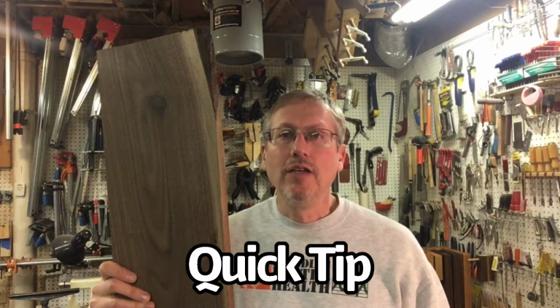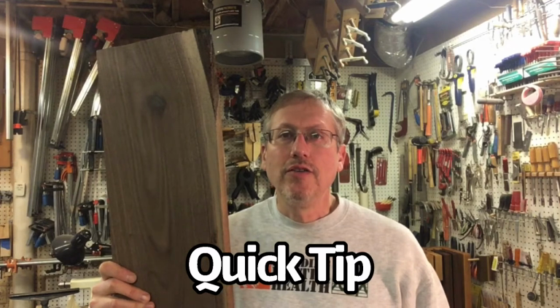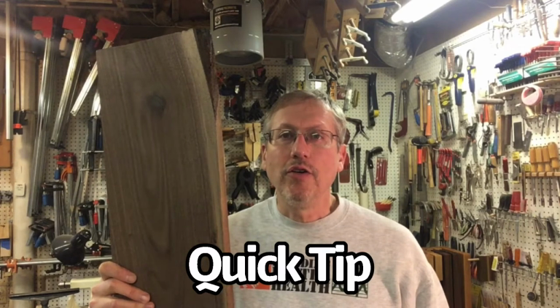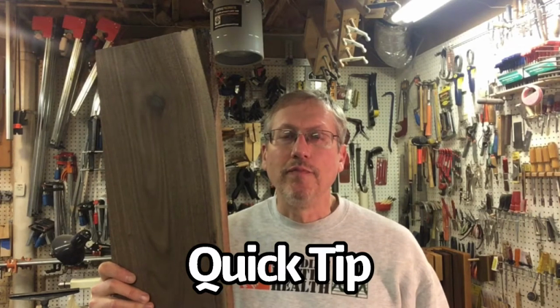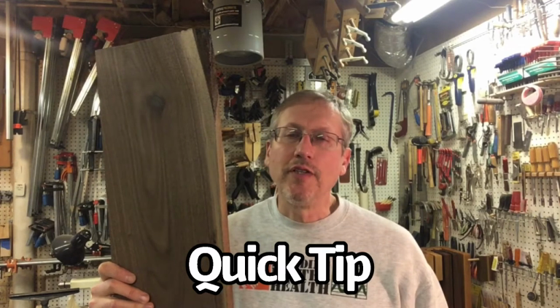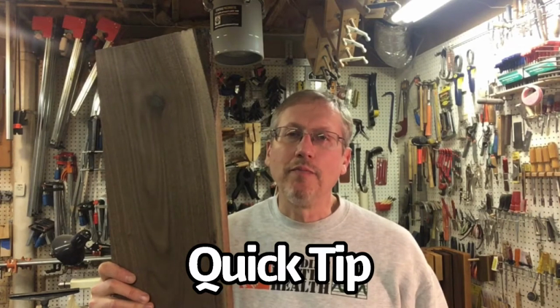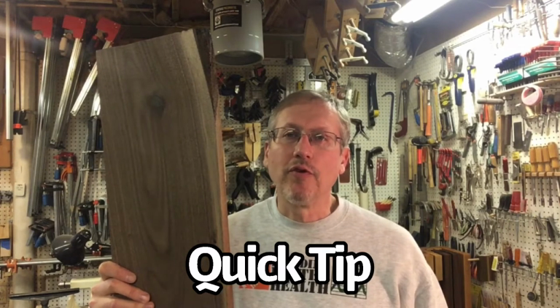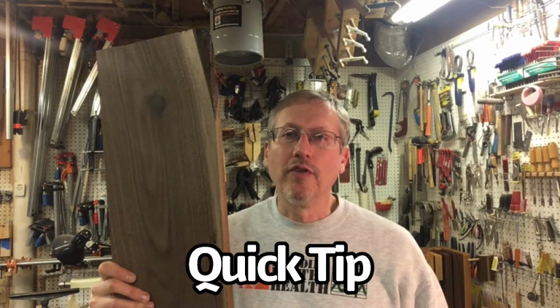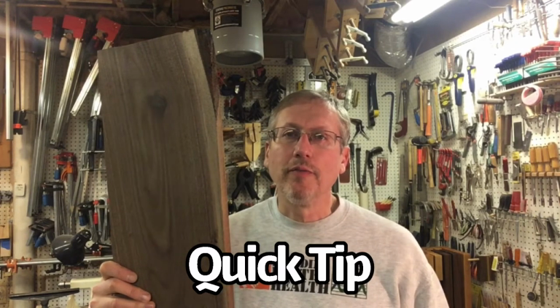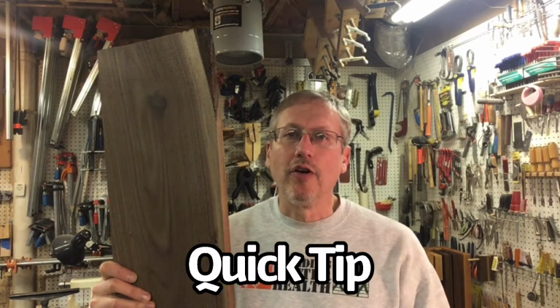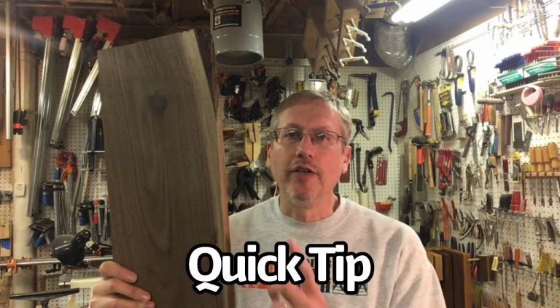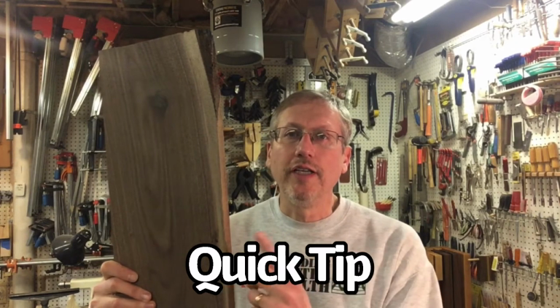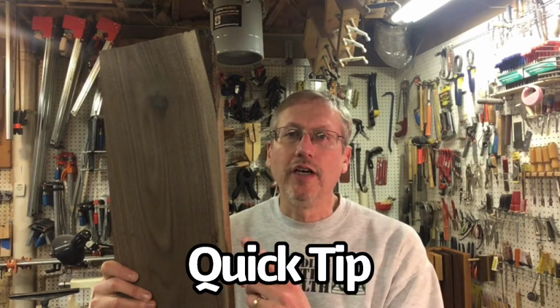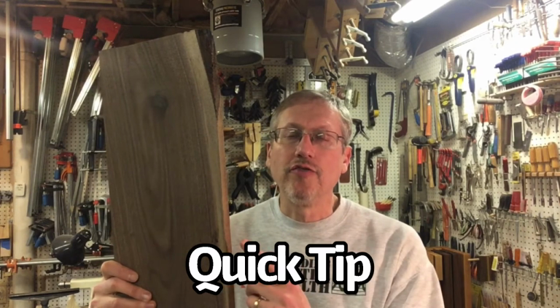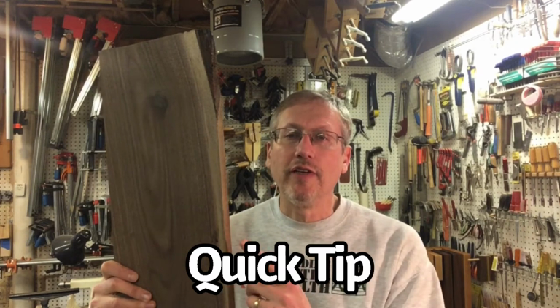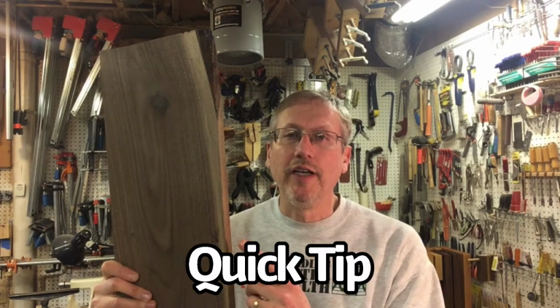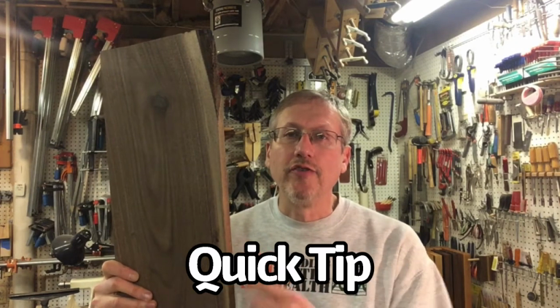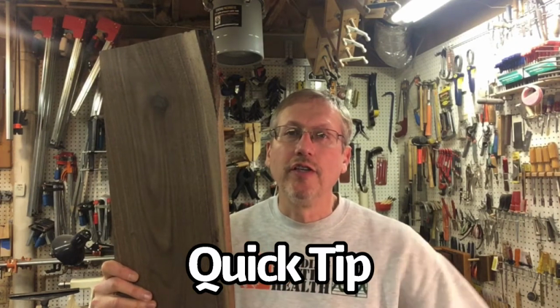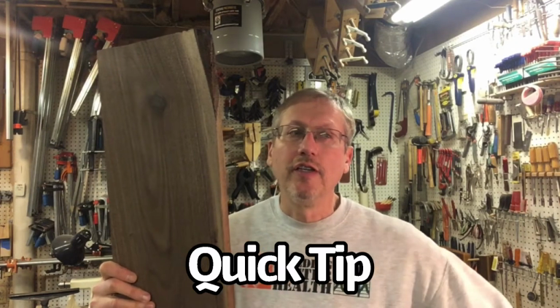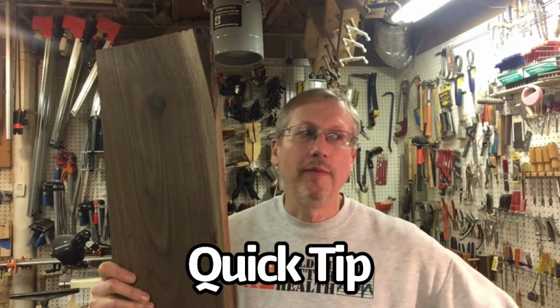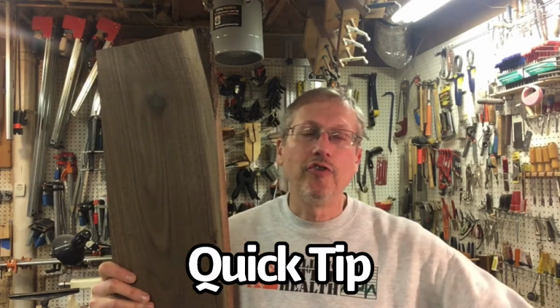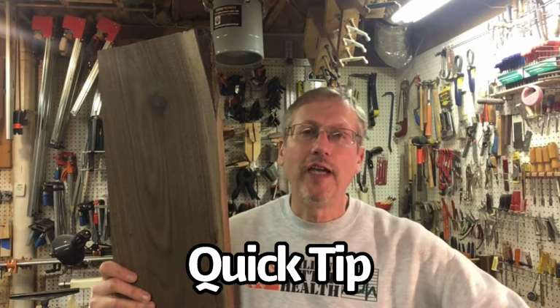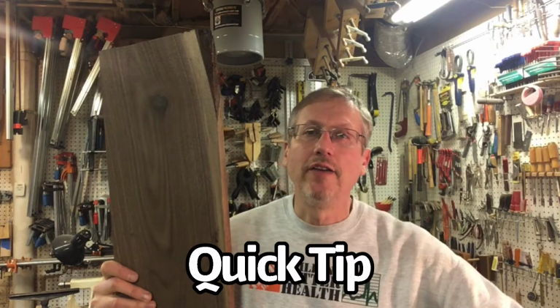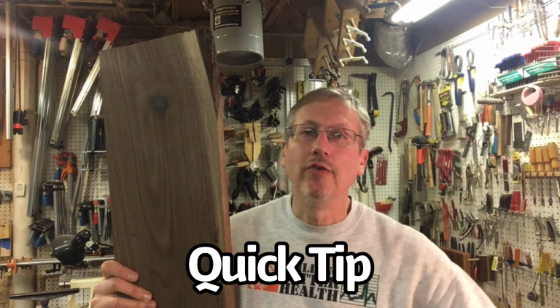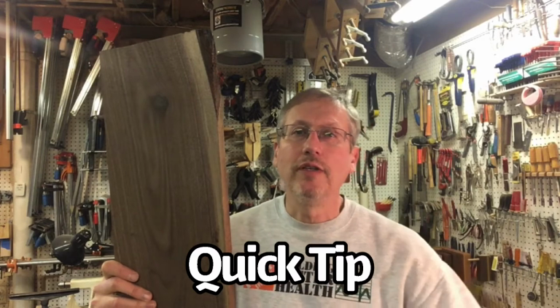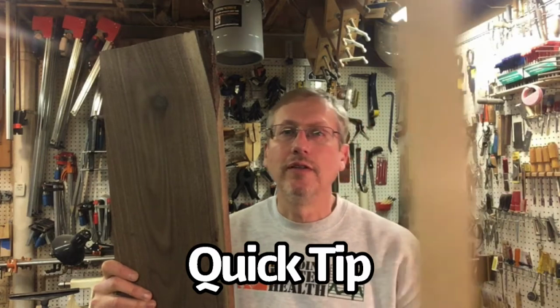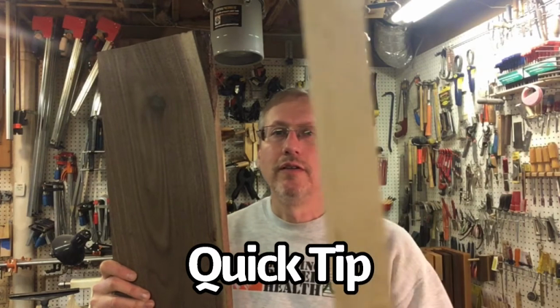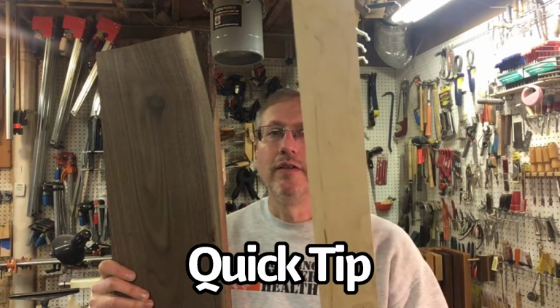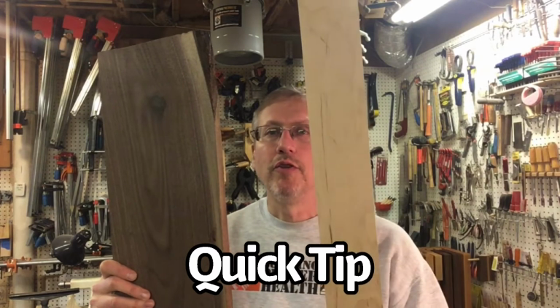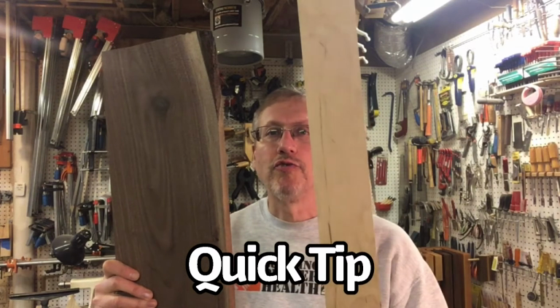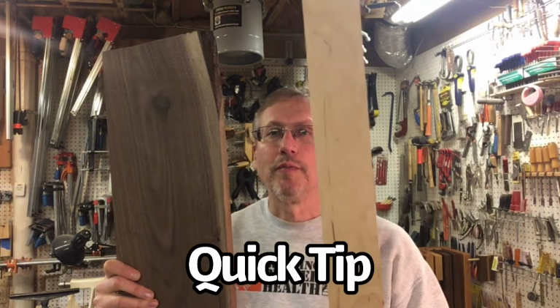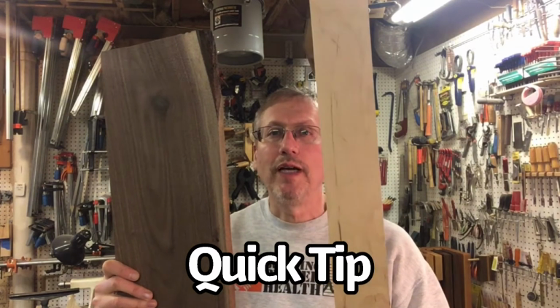So you've picked up a board from the lumberyard and need to cut a straight edge. Let me show you how to do it with a strip of plywood.